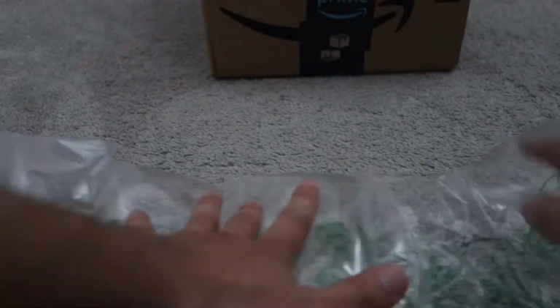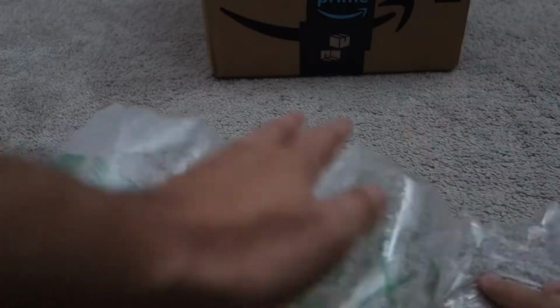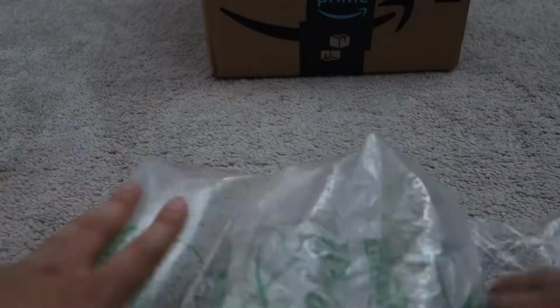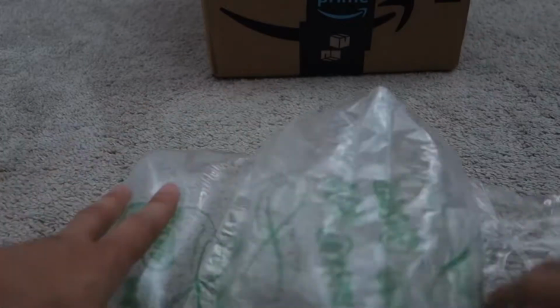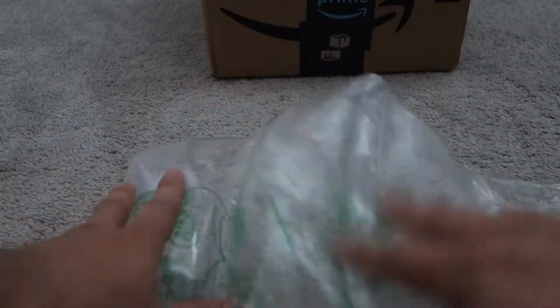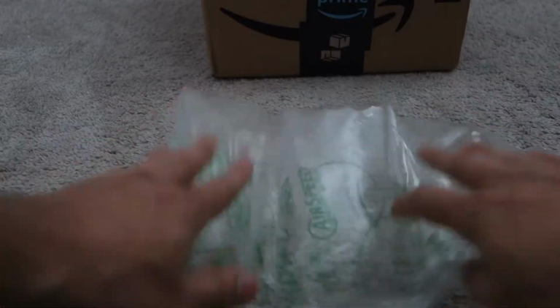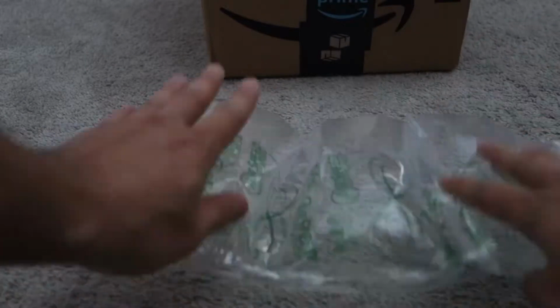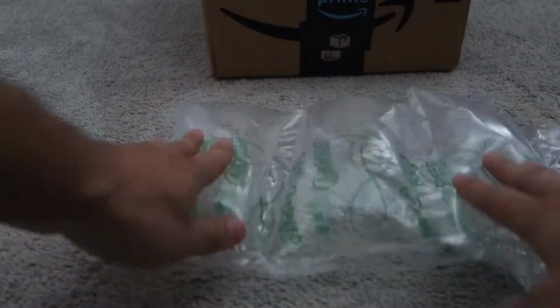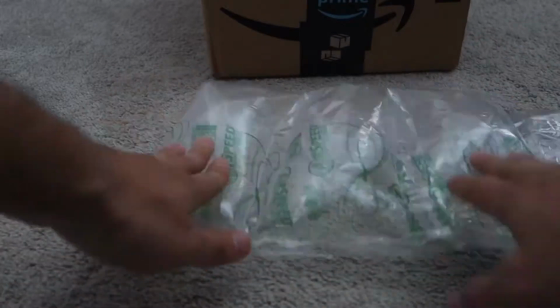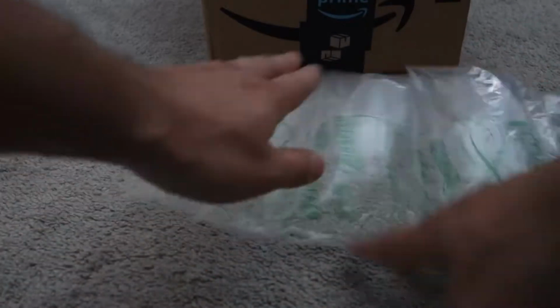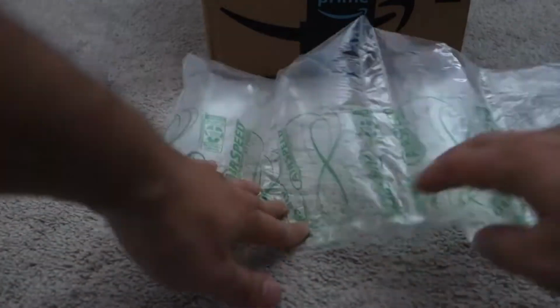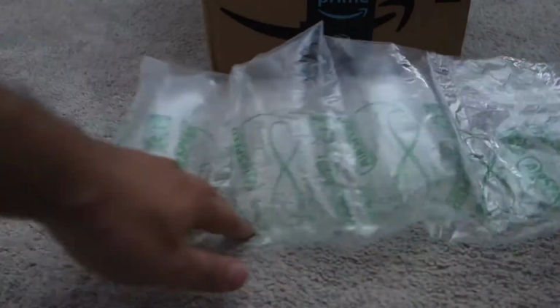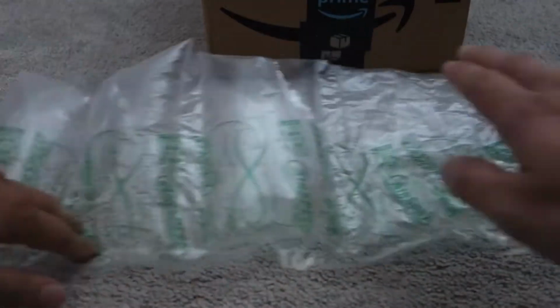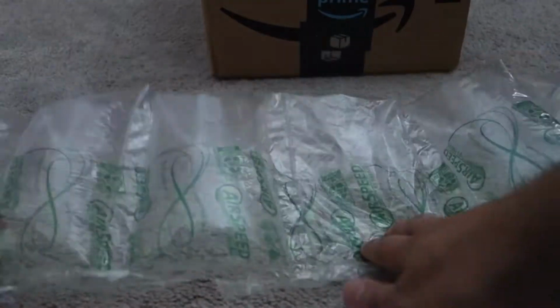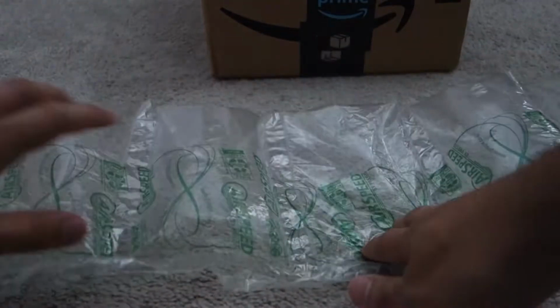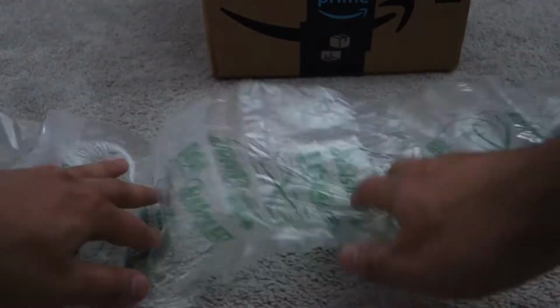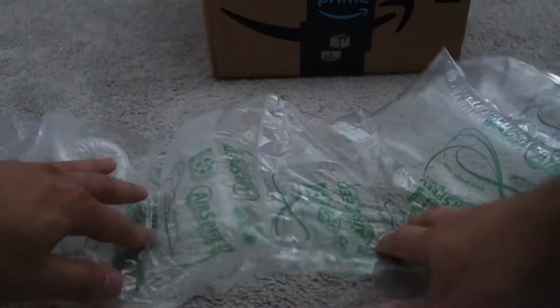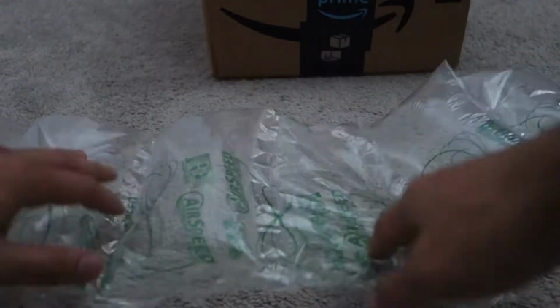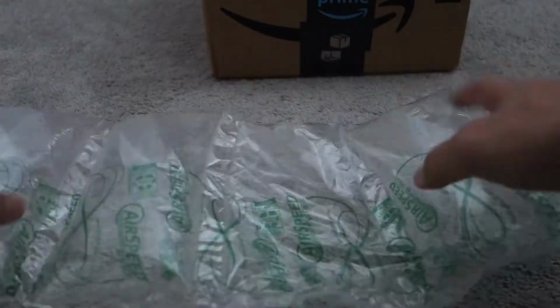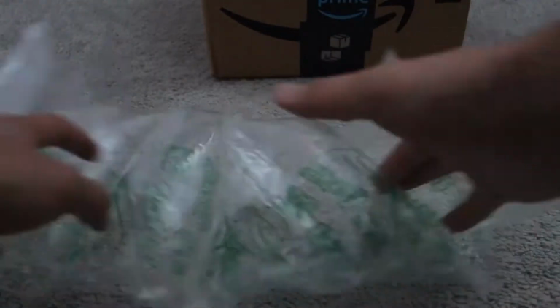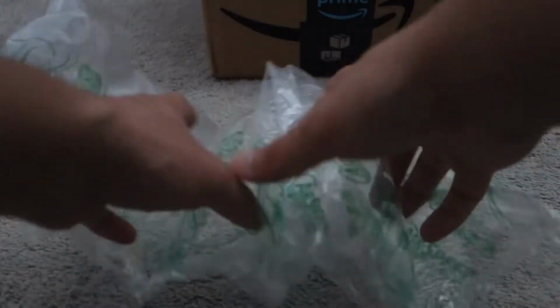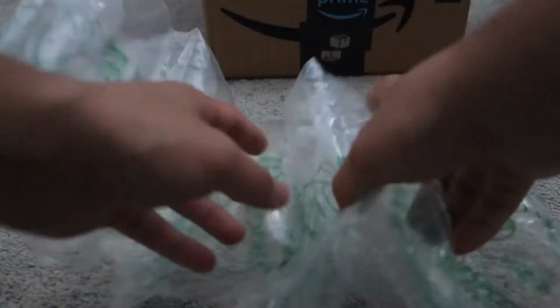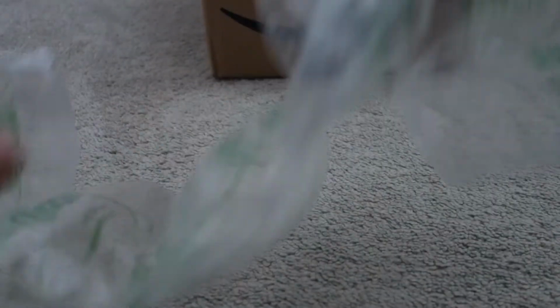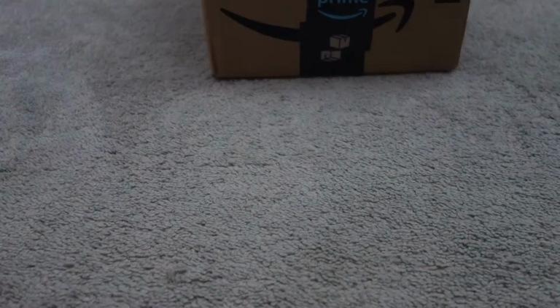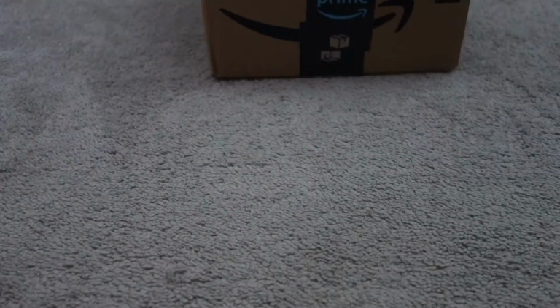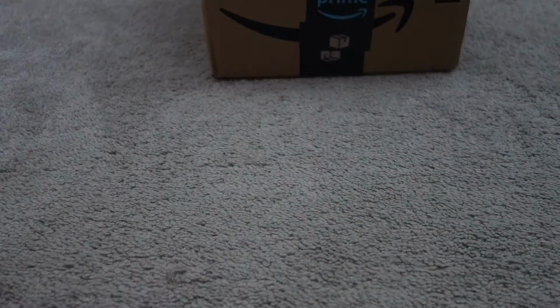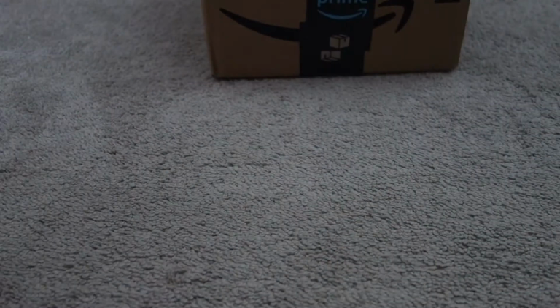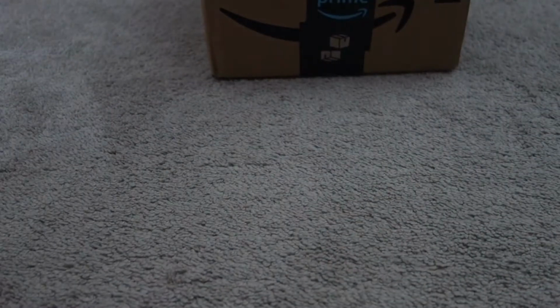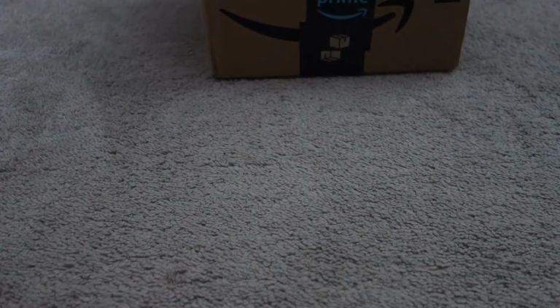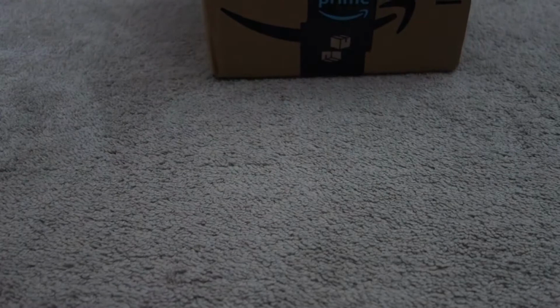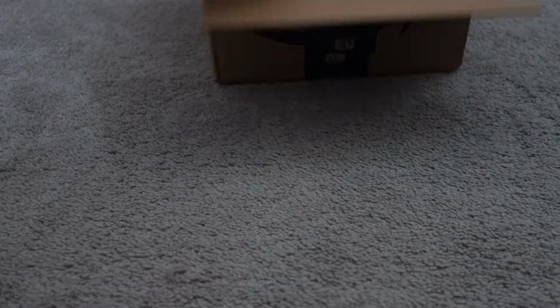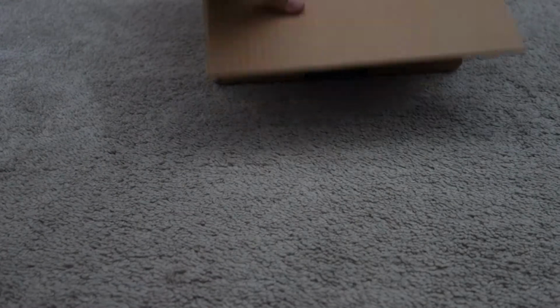We don't need butt pads. This one got flat. Butt pads are out — we don't need them.